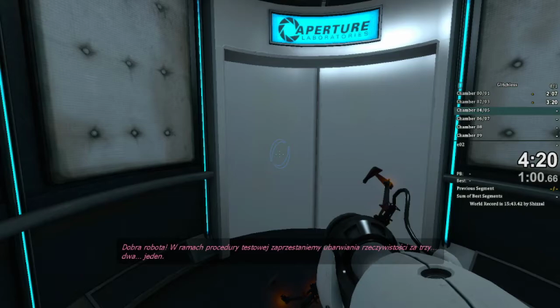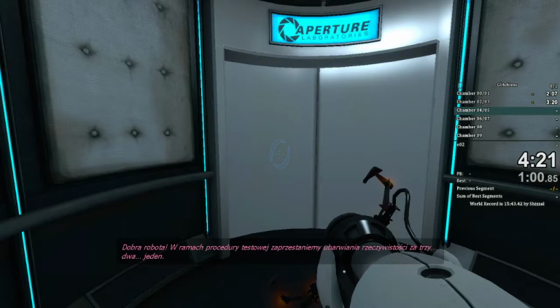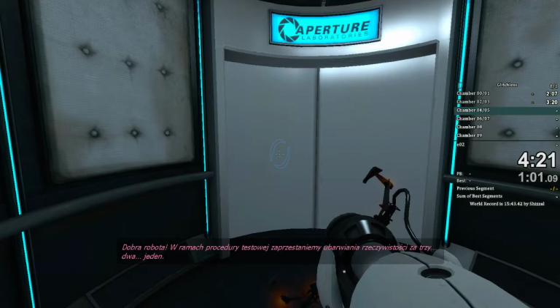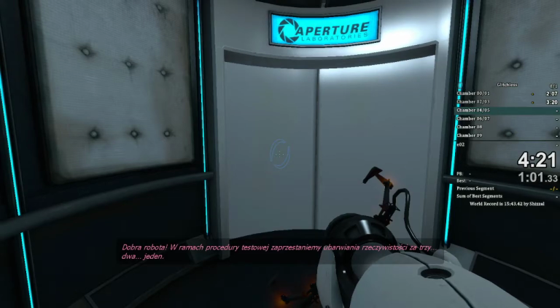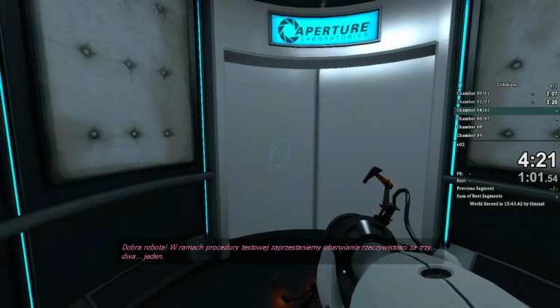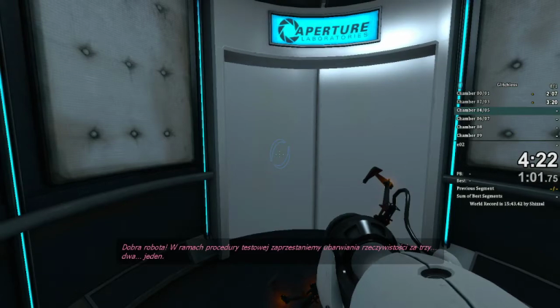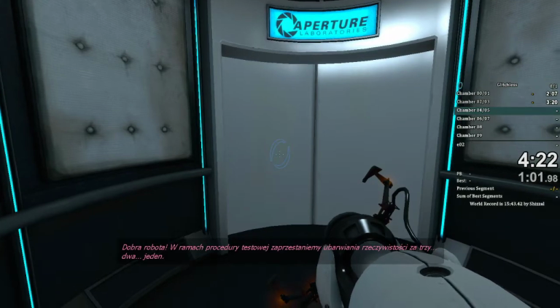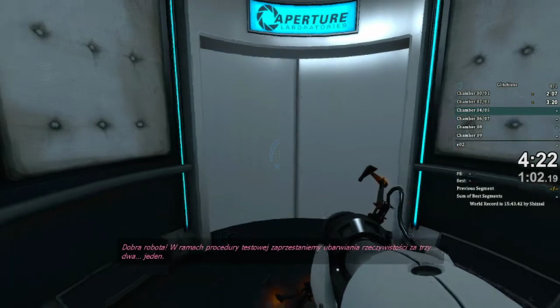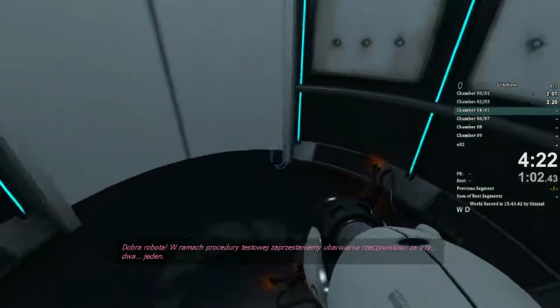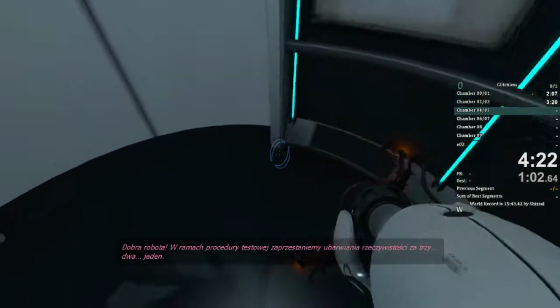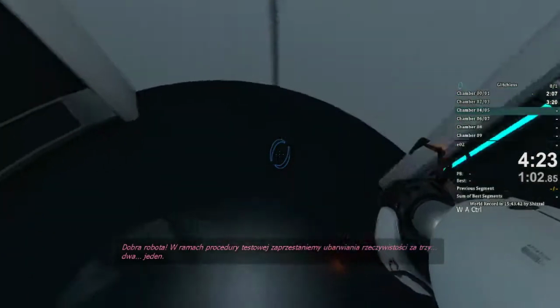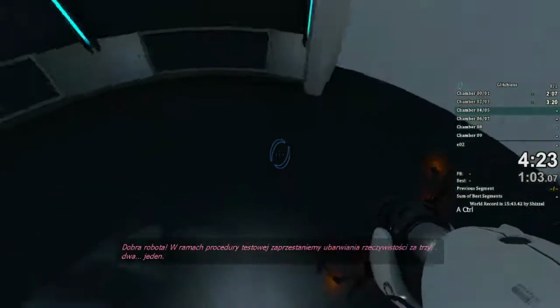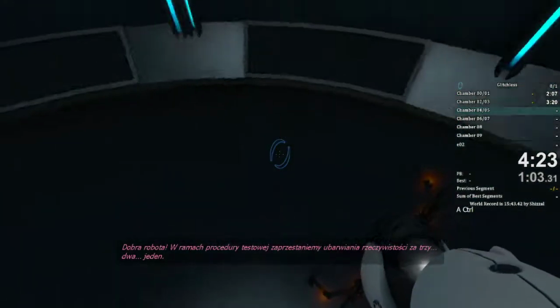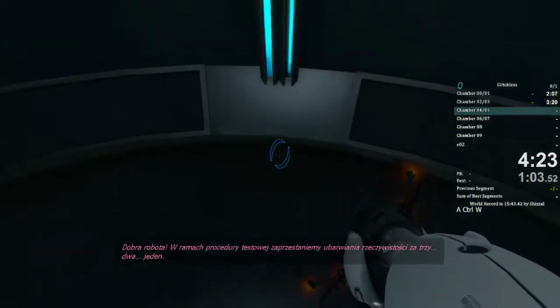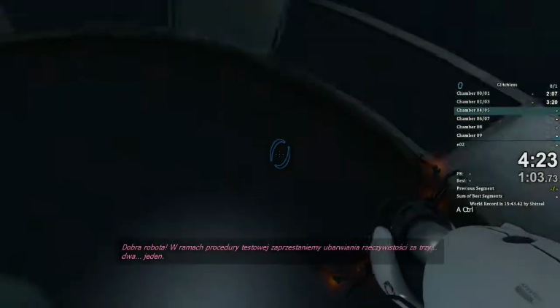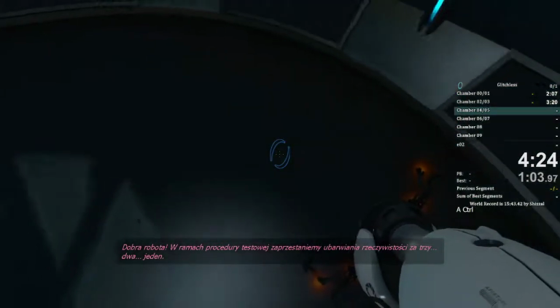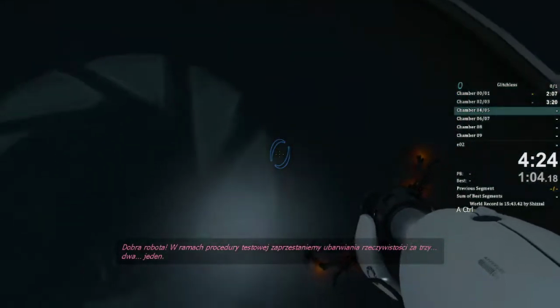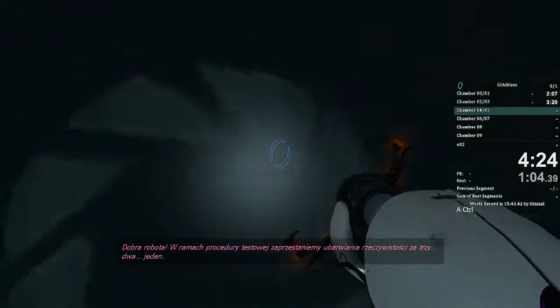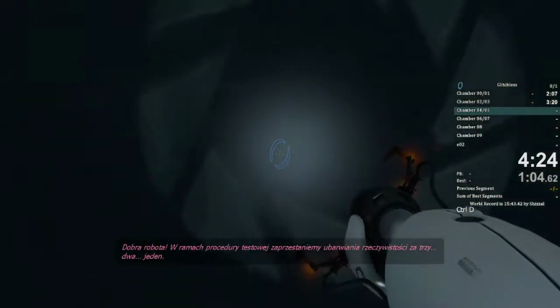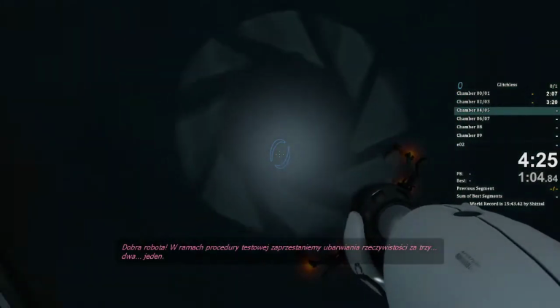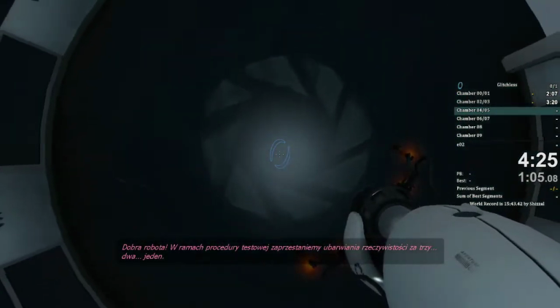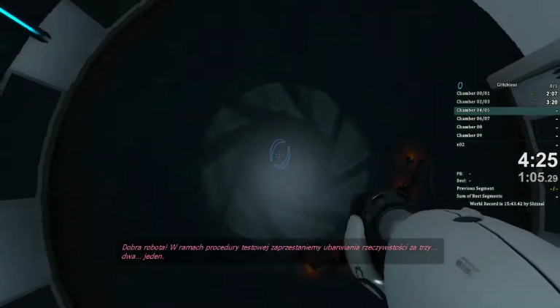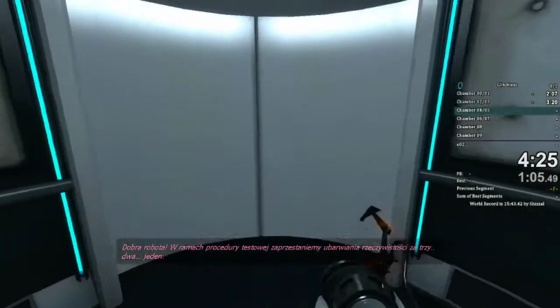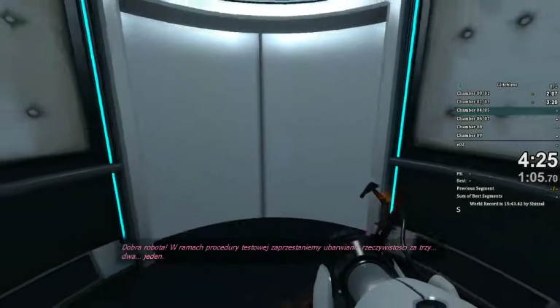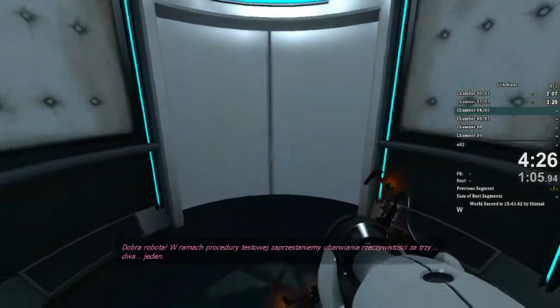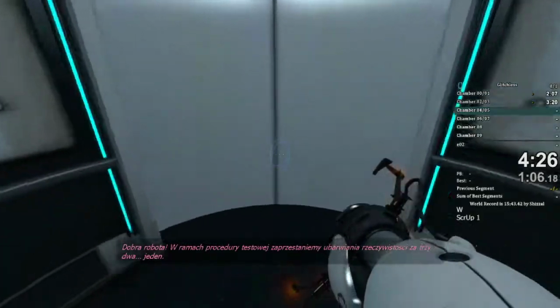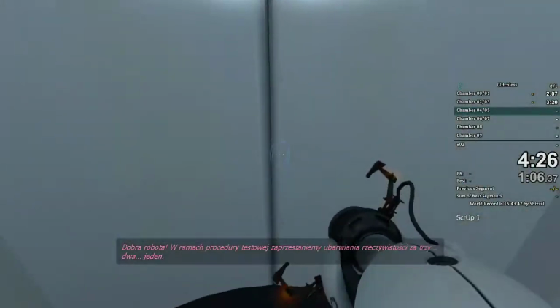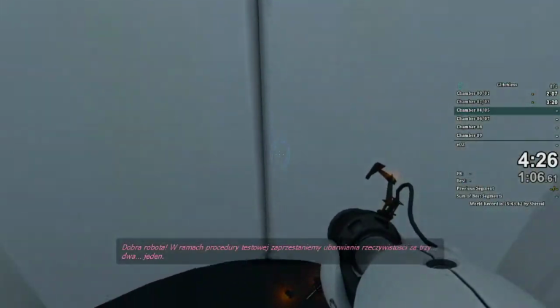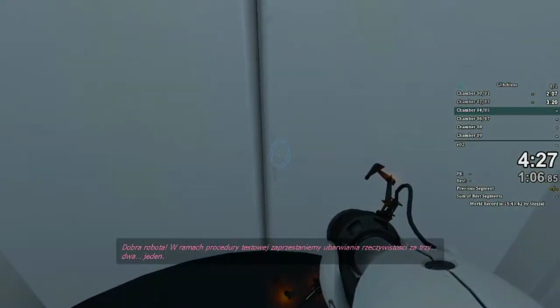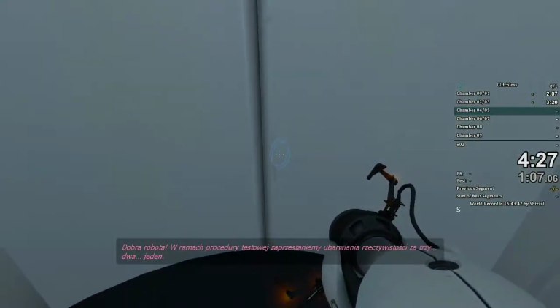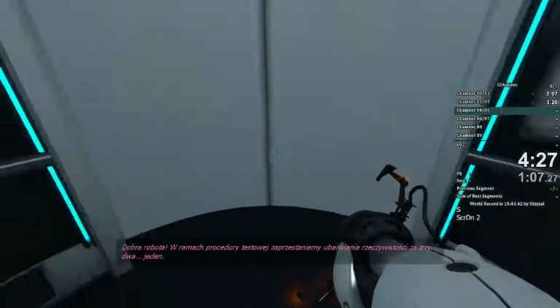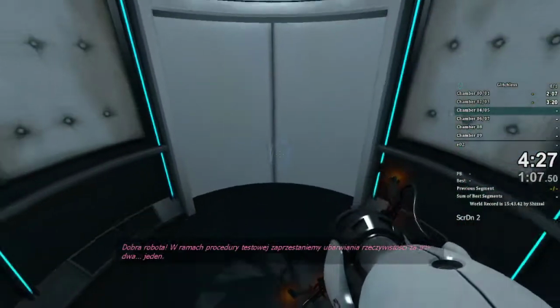As part of a required test protocol, we will stop enhancing the truth in three. Three. Two.